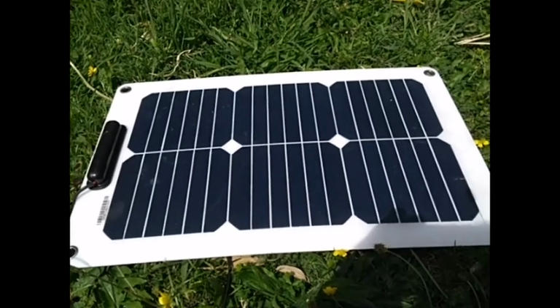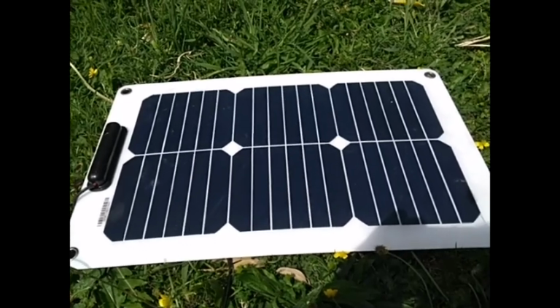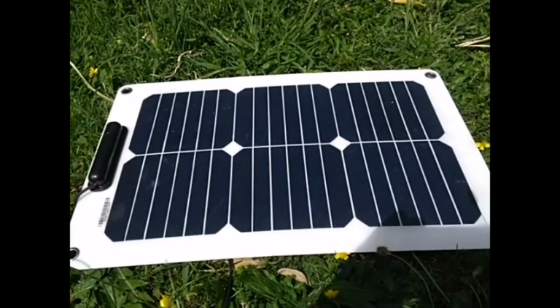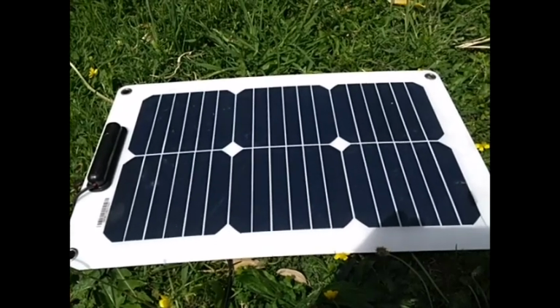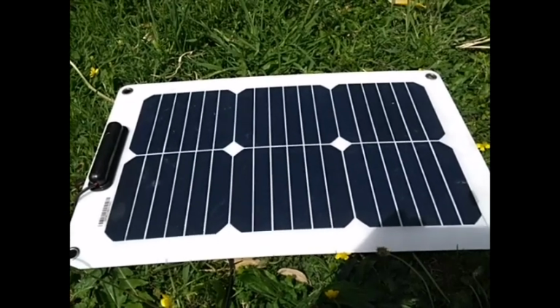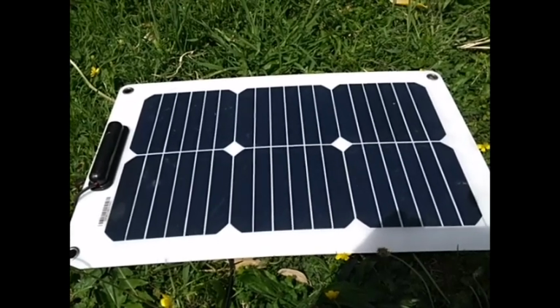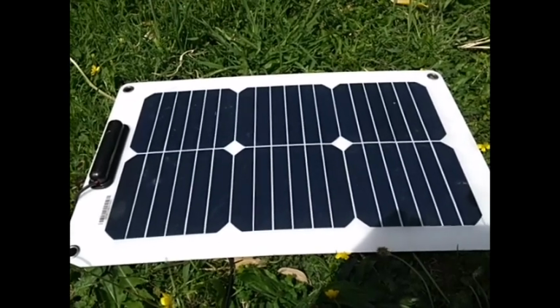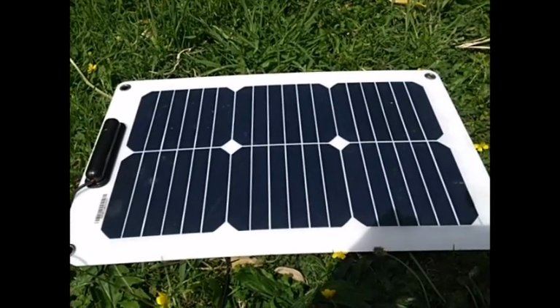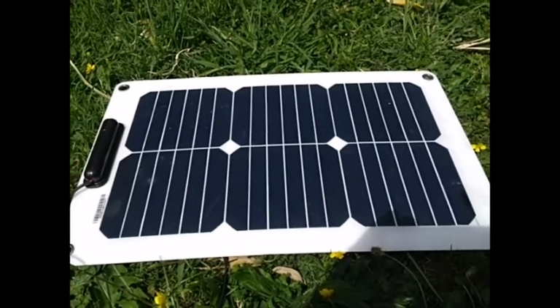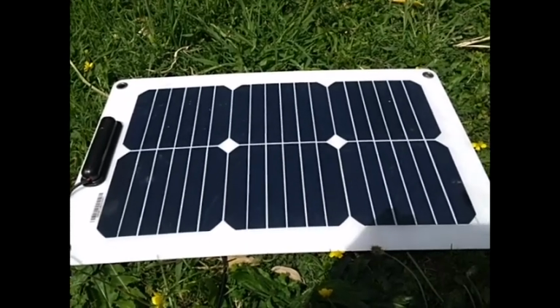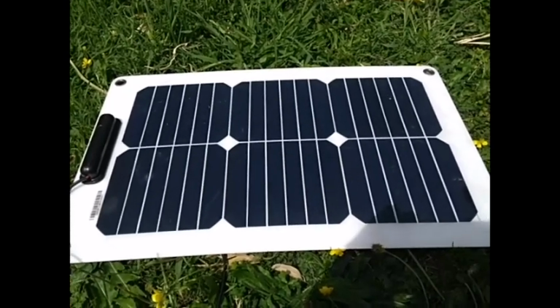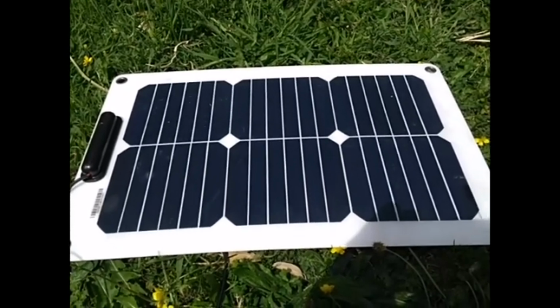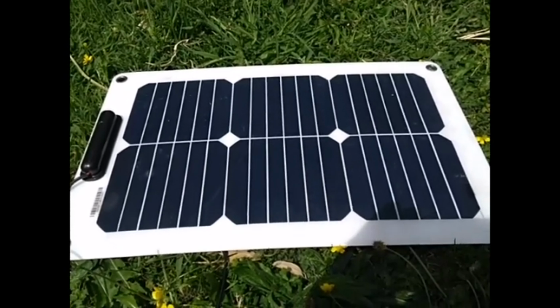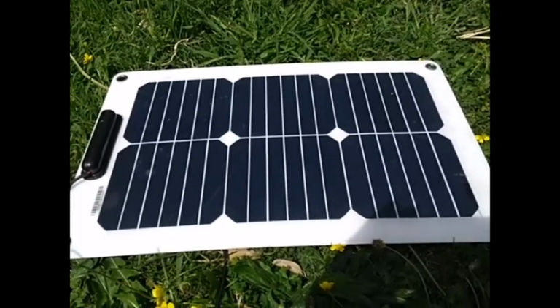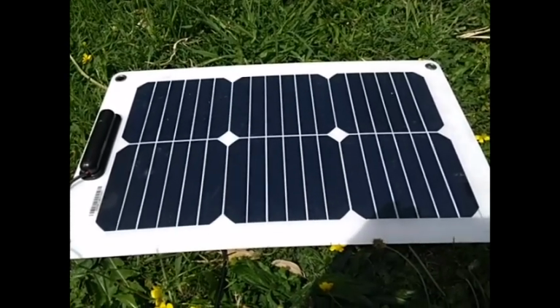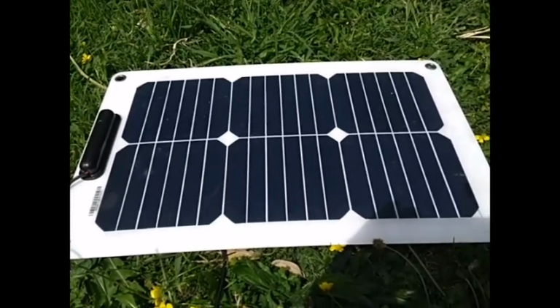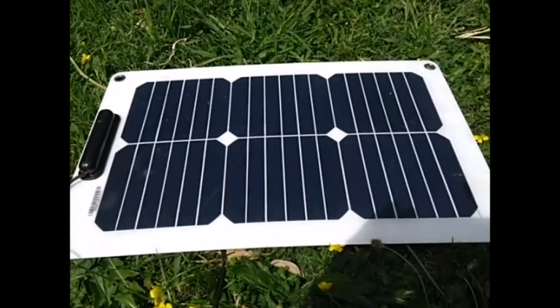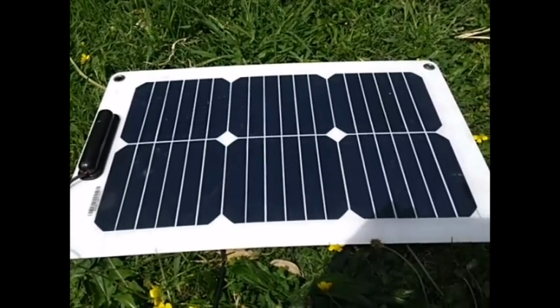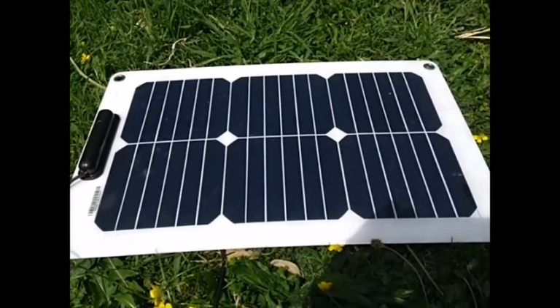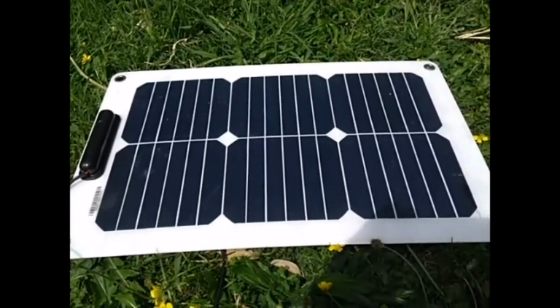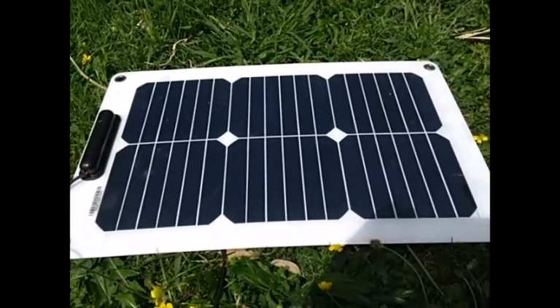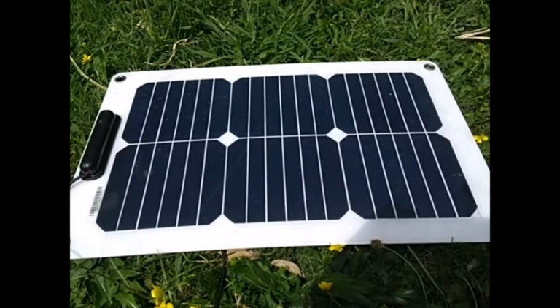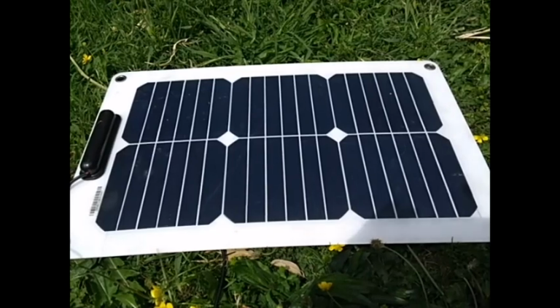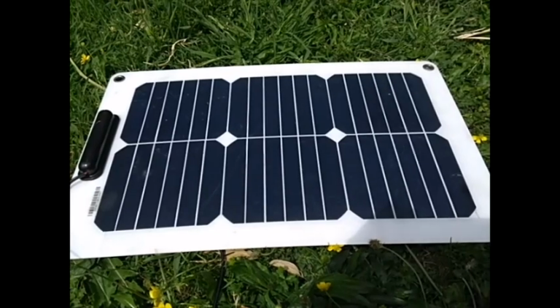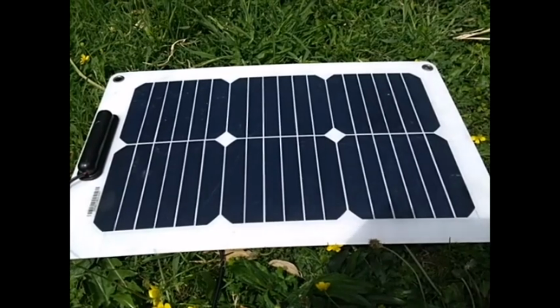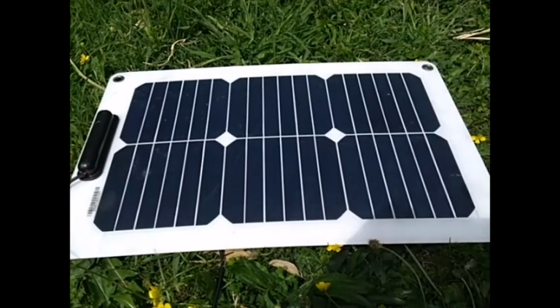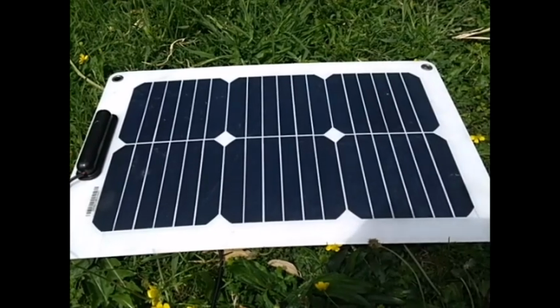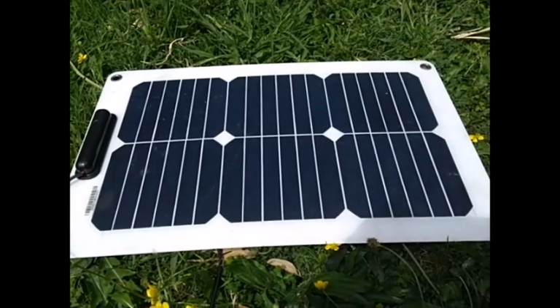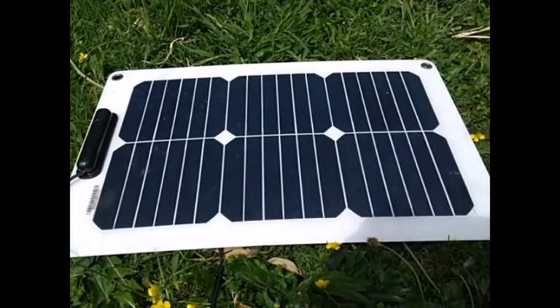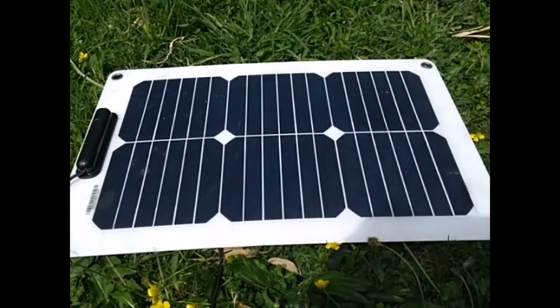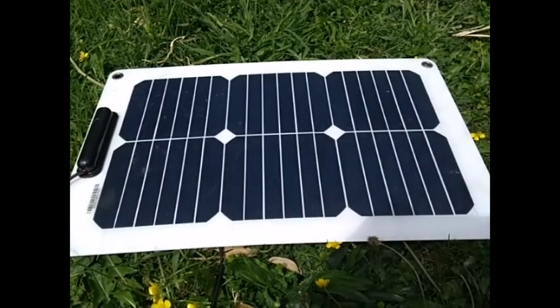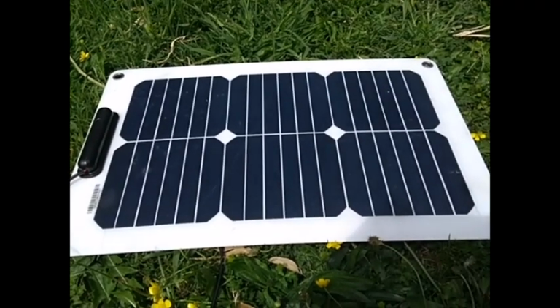Here's a video of a solar panel that I've had for a while. I want to show you some things it can do.